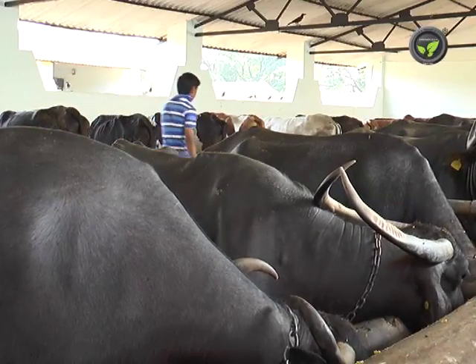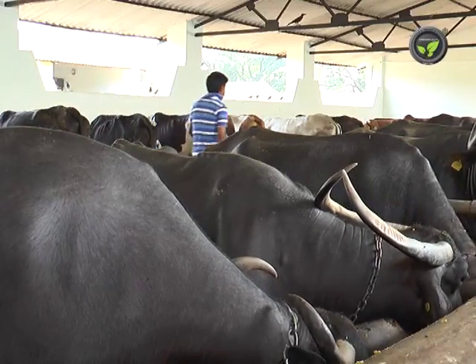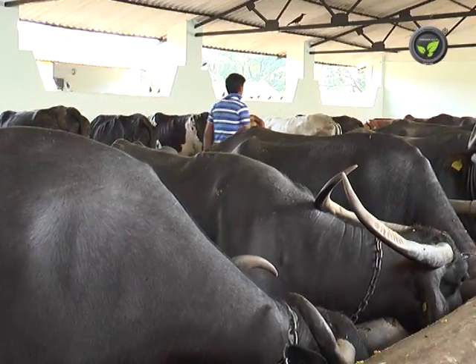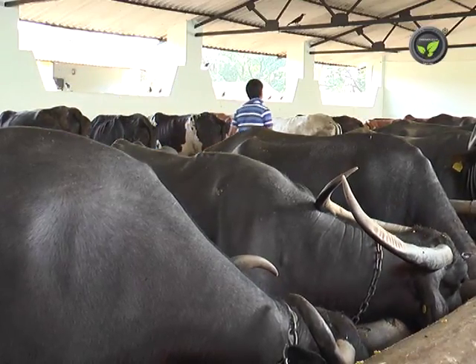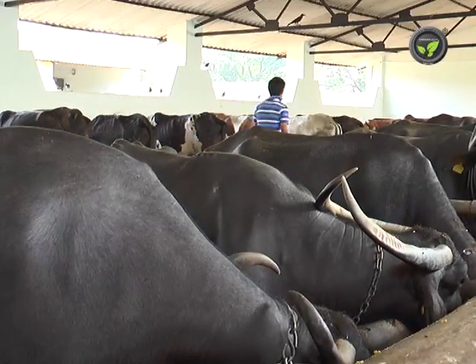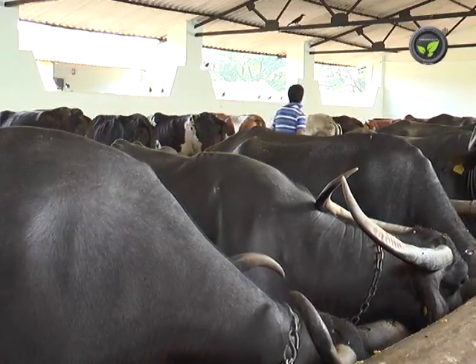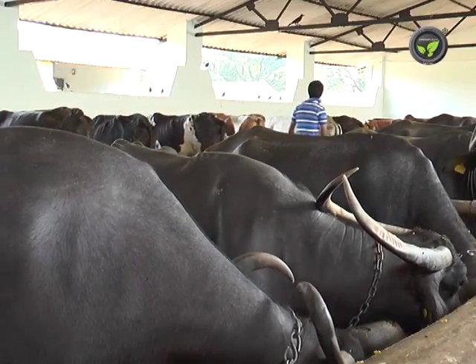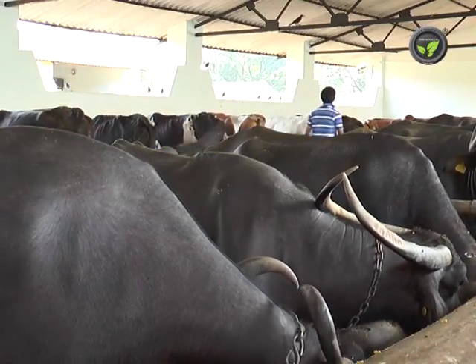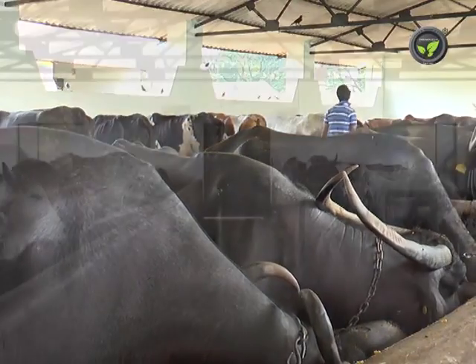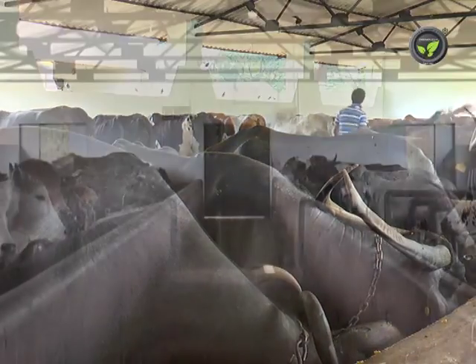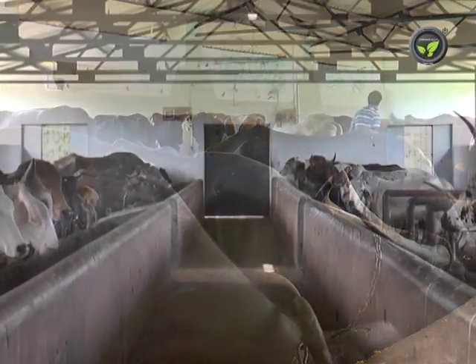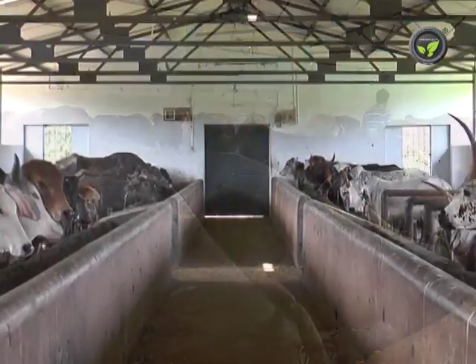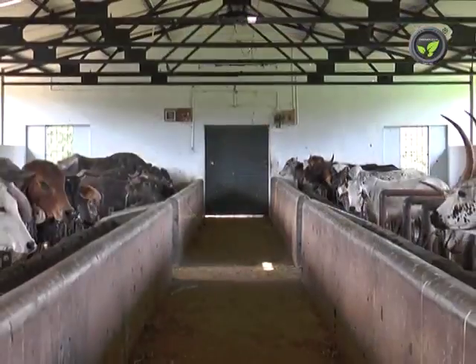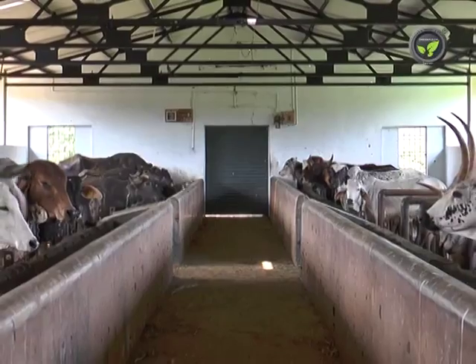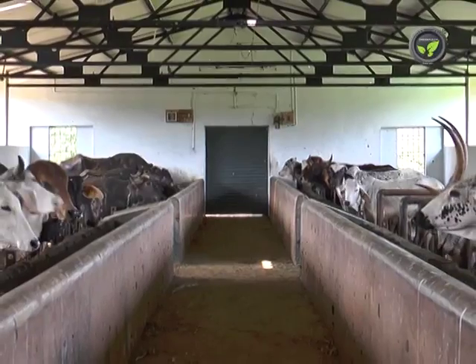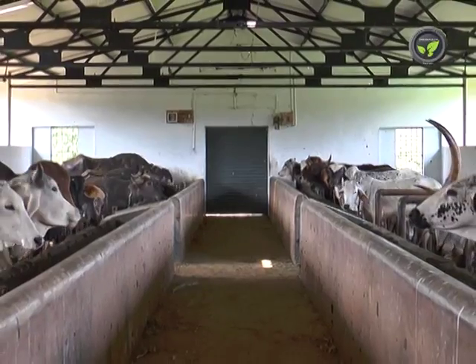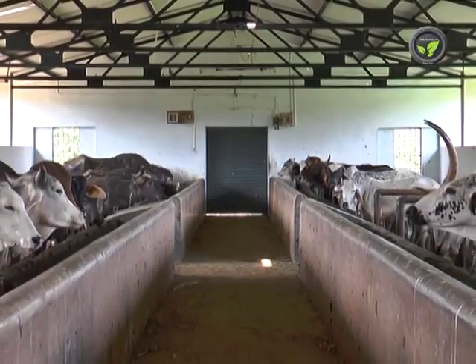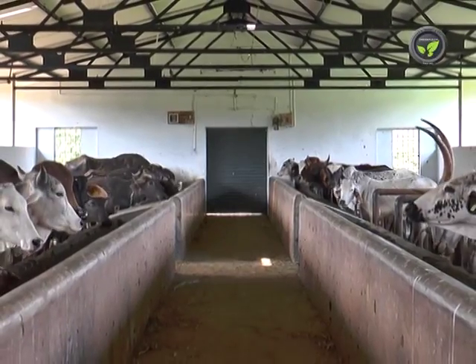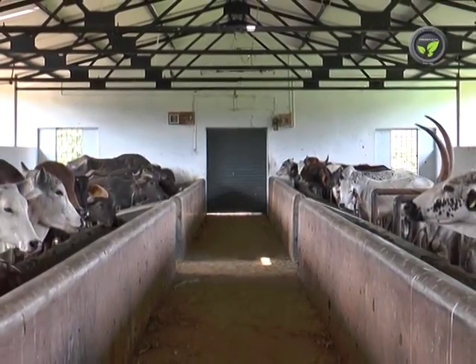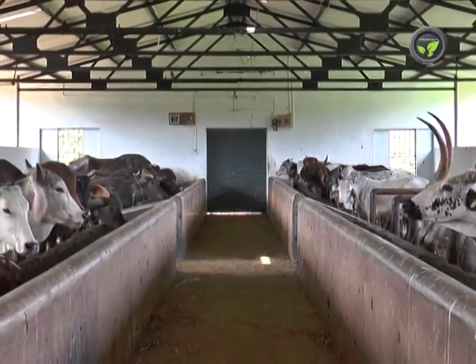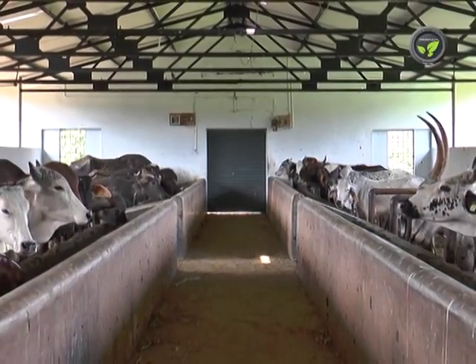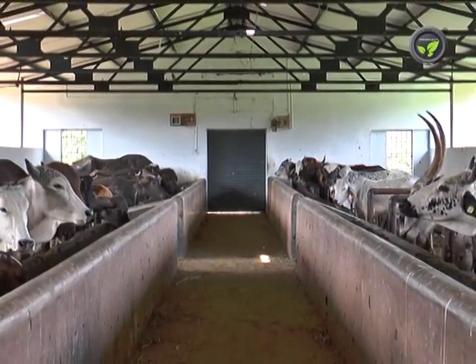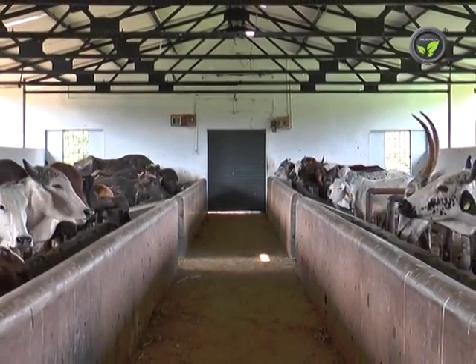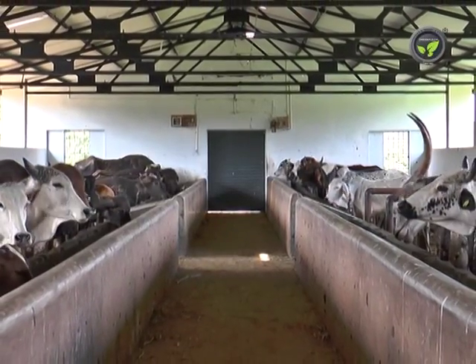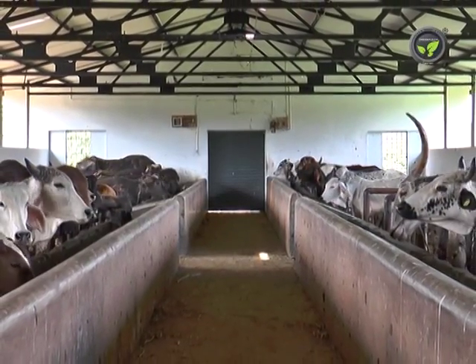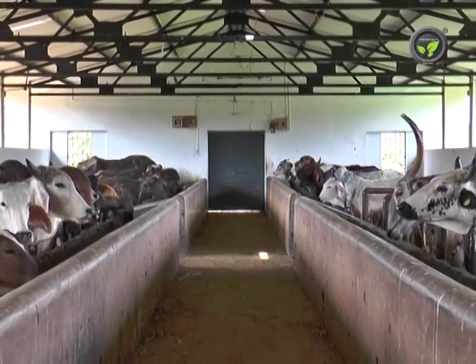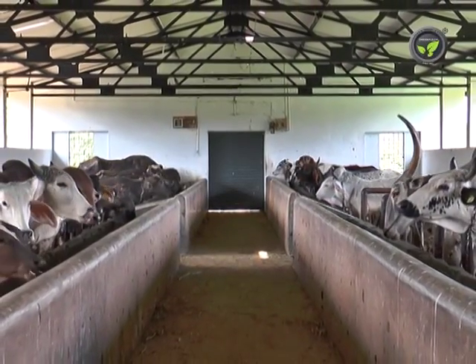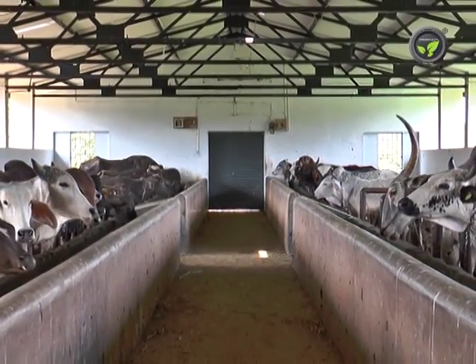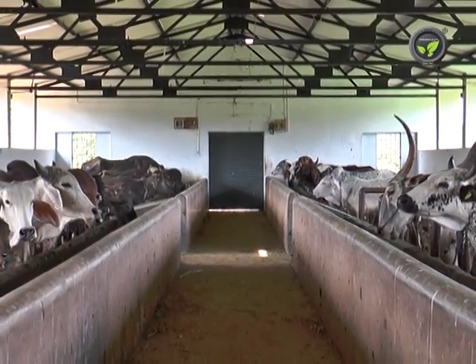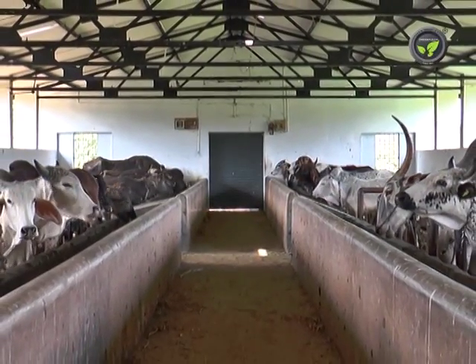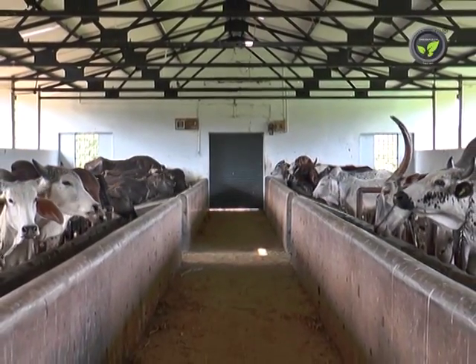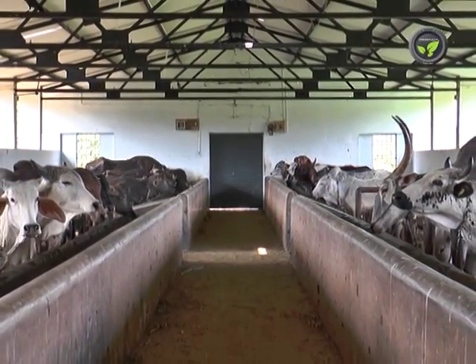The animal at this stage will die with pain within 12 to 24 hours. Treat the animal immediately. To prevent BQ disease, vaccinate all the animals once a year.